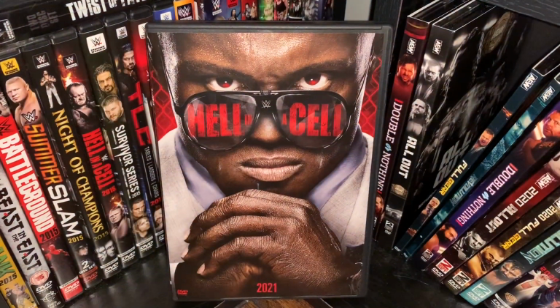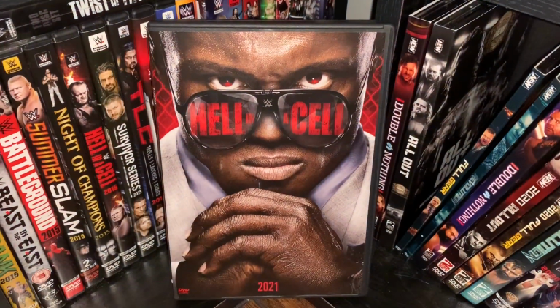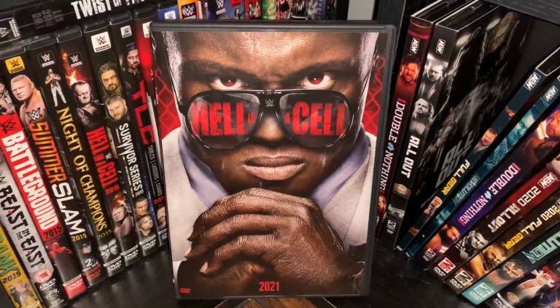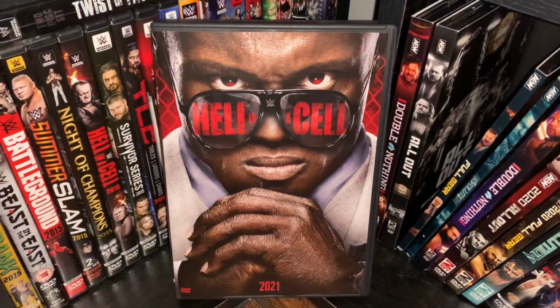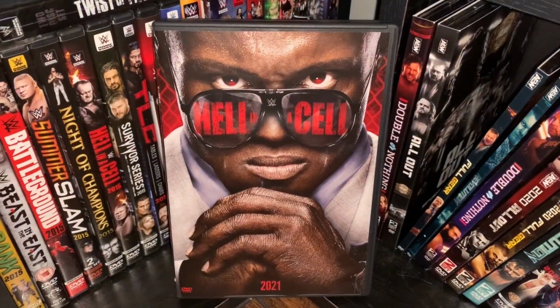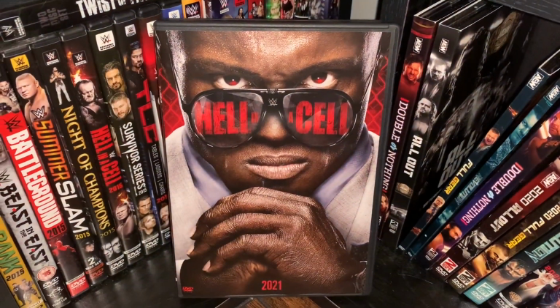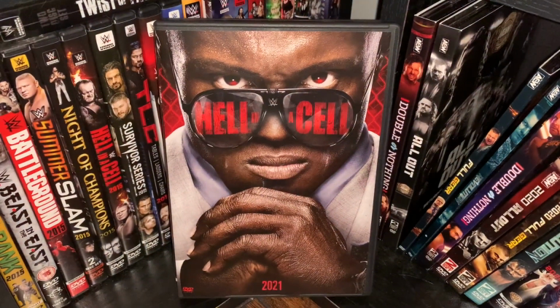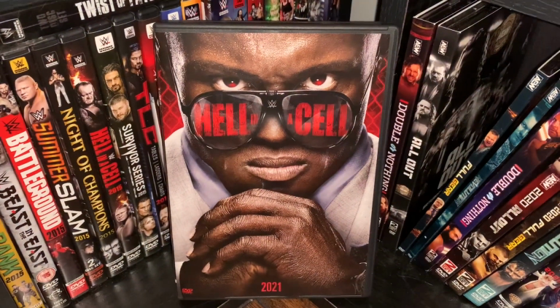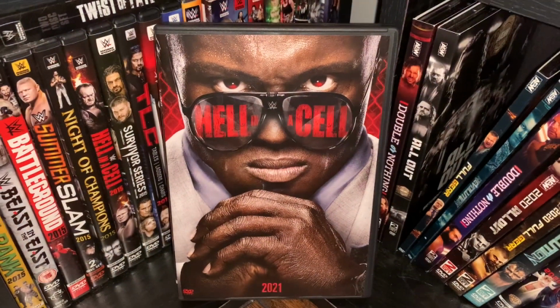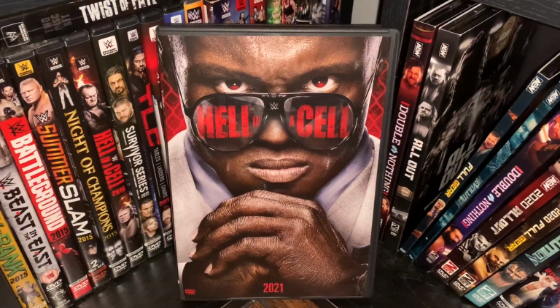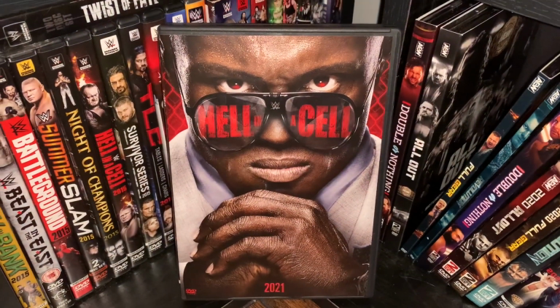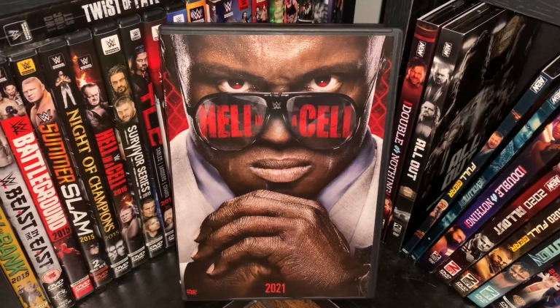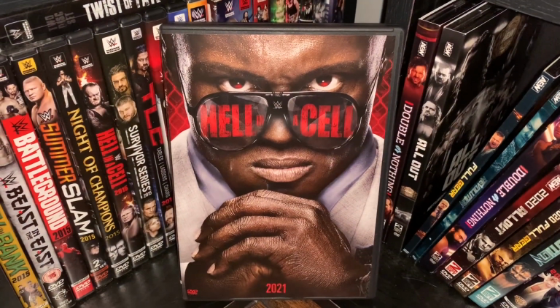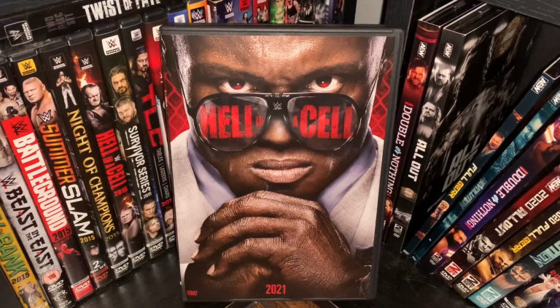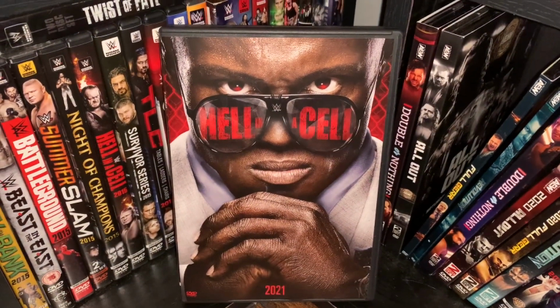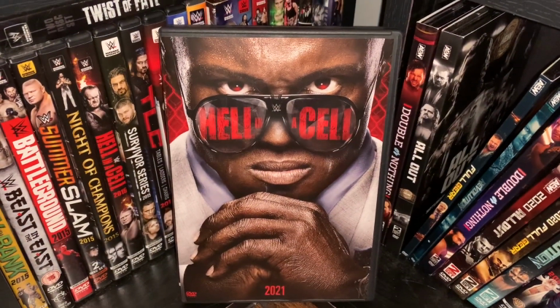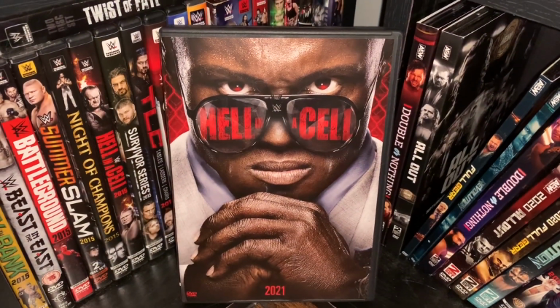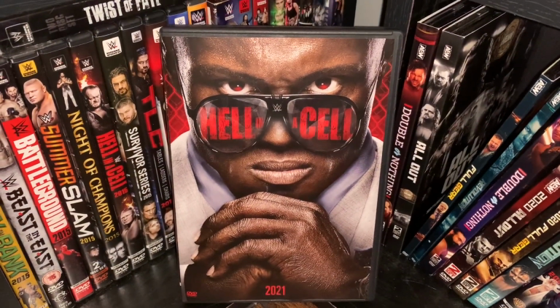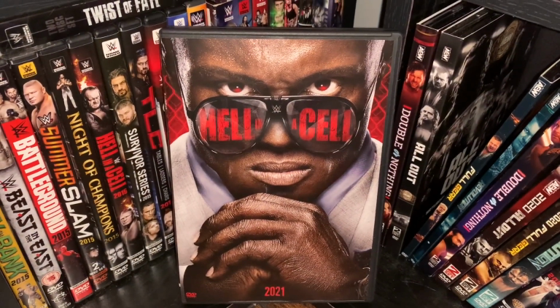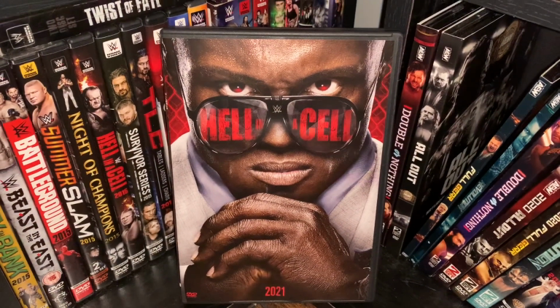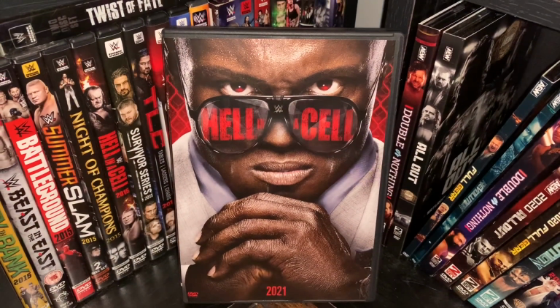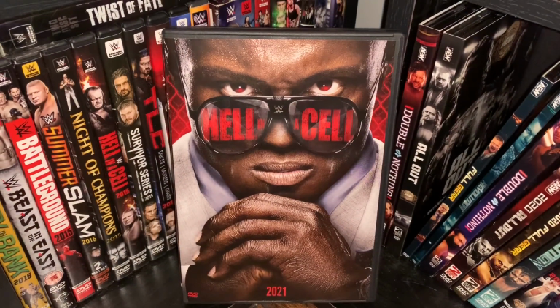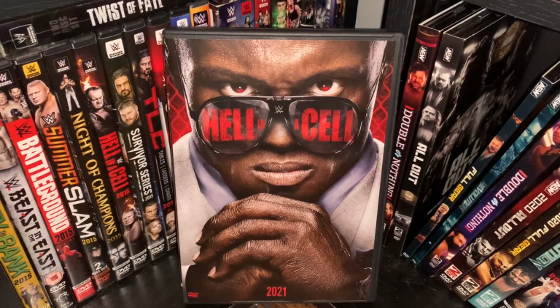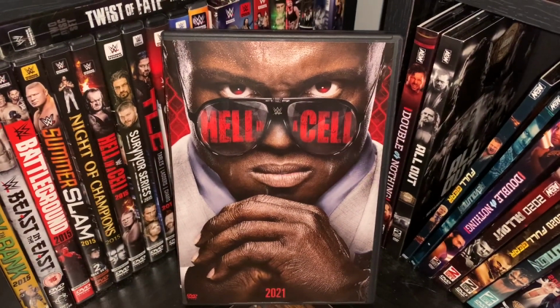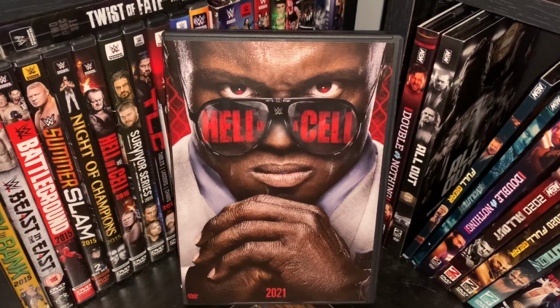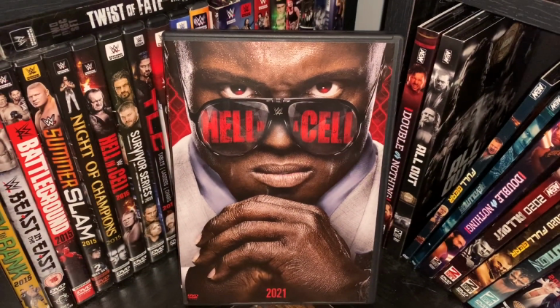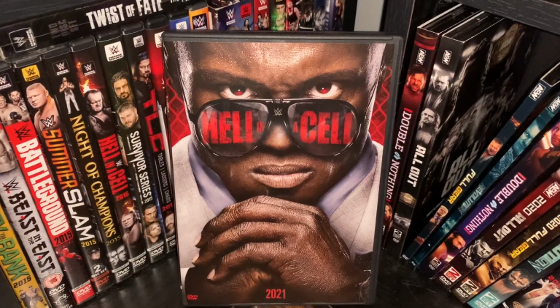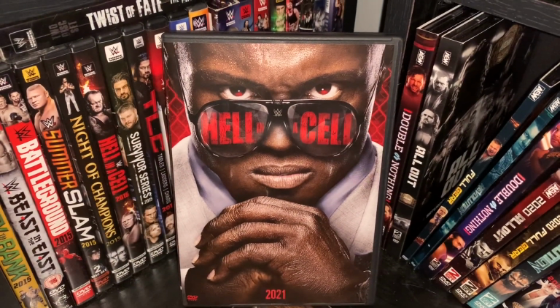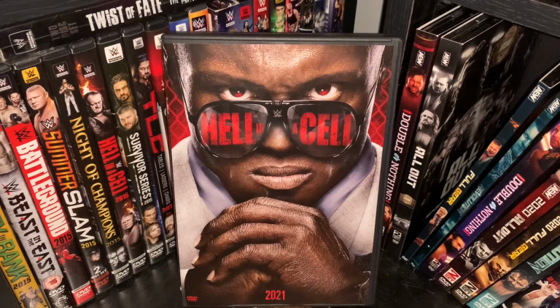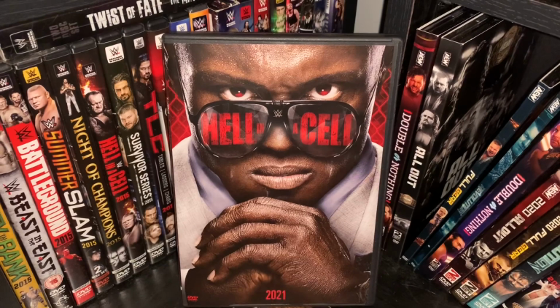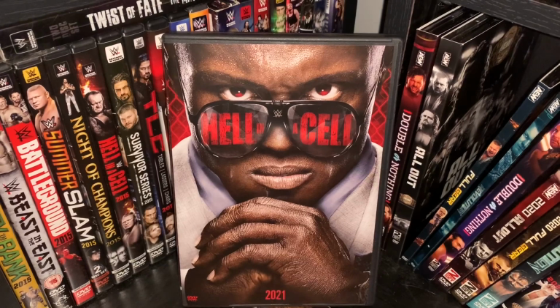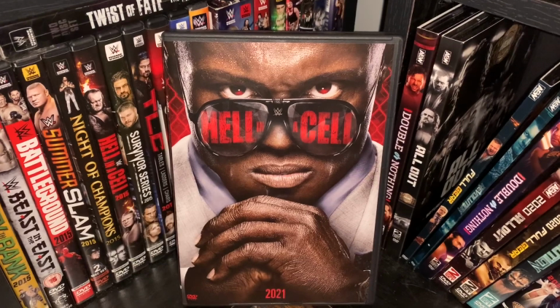What's up you guys? I'm here with the Hell in a Cell 2021 DVD review.